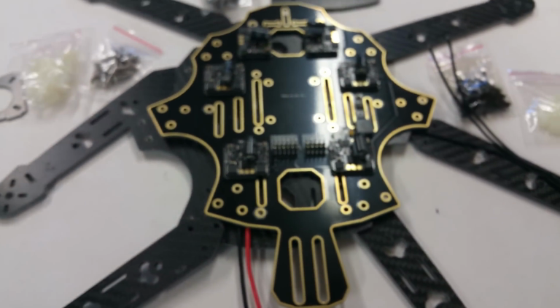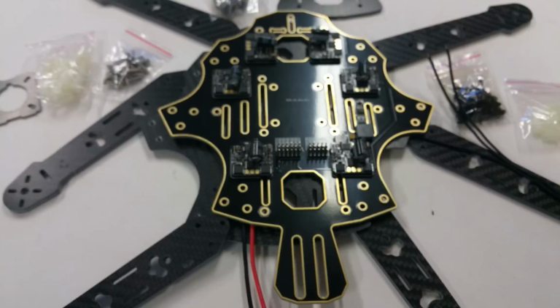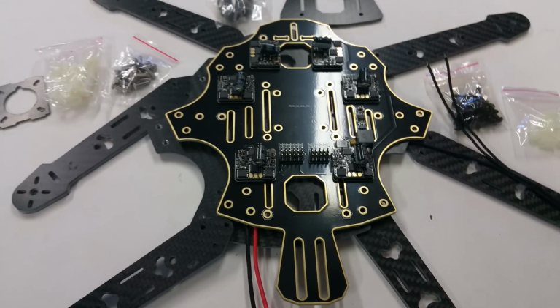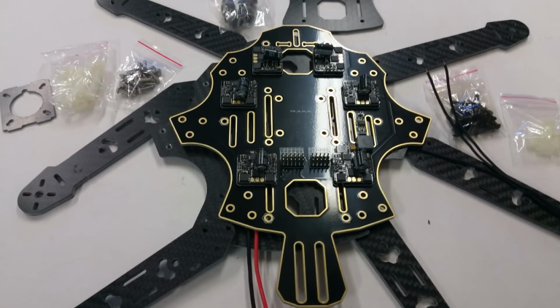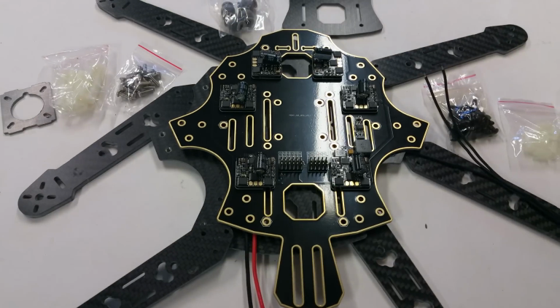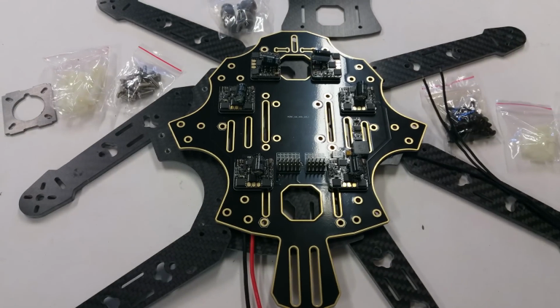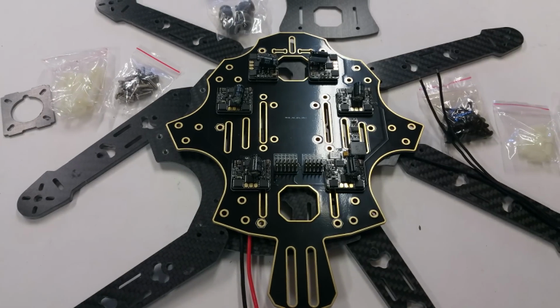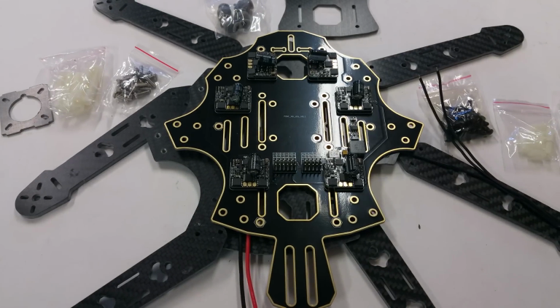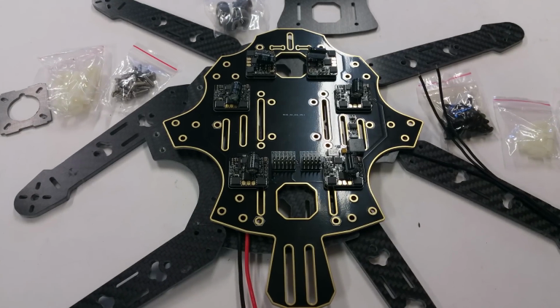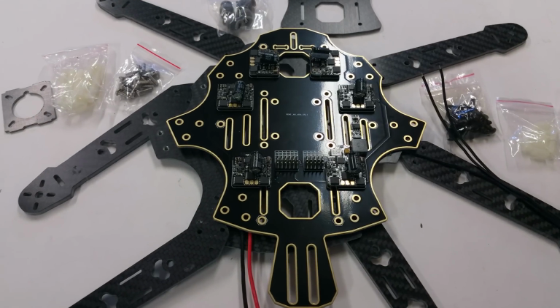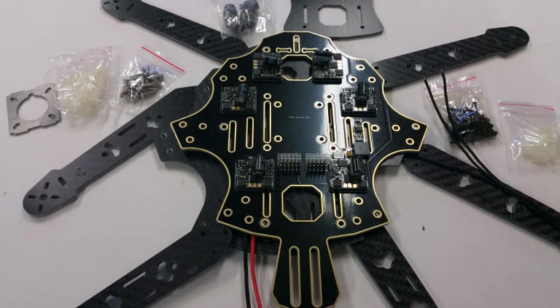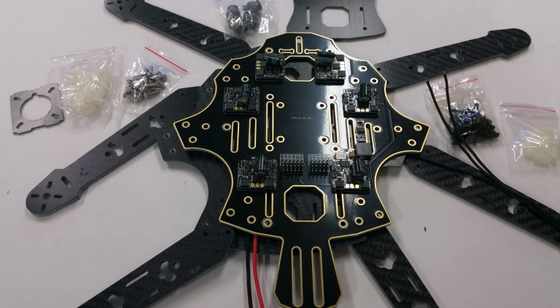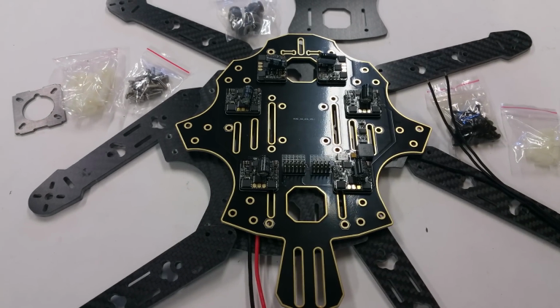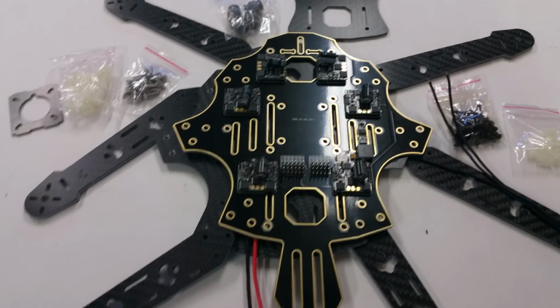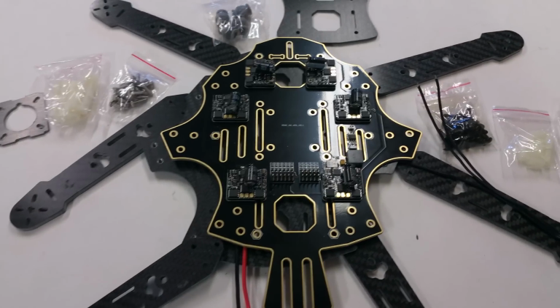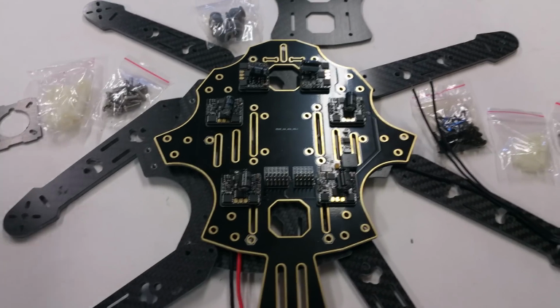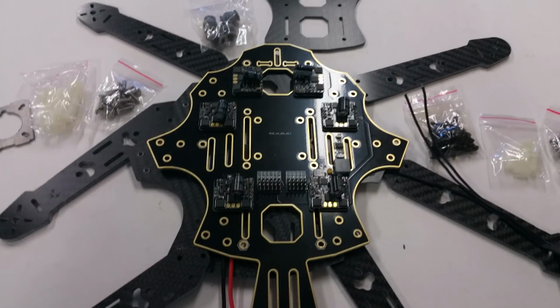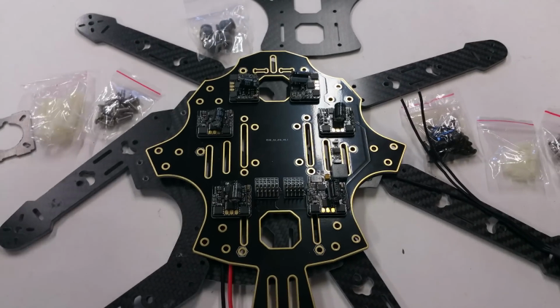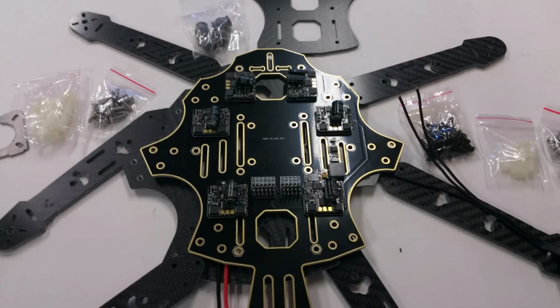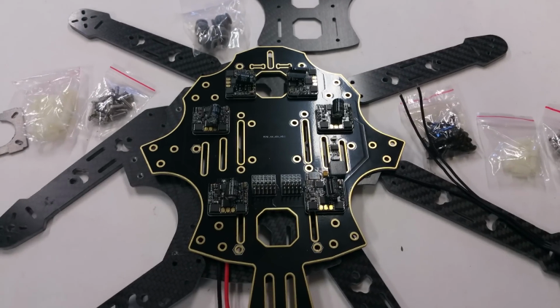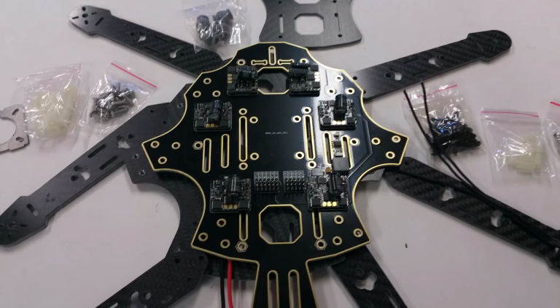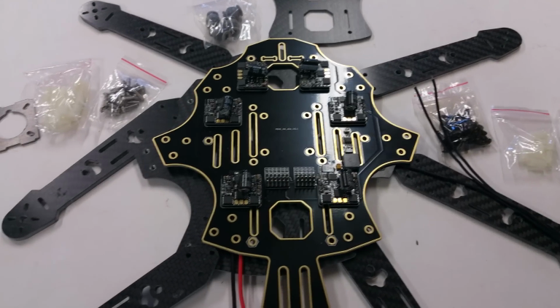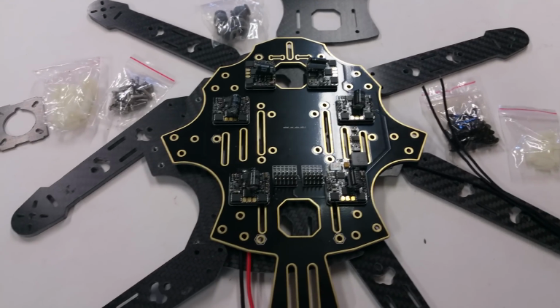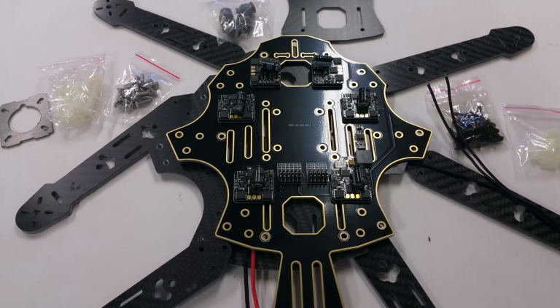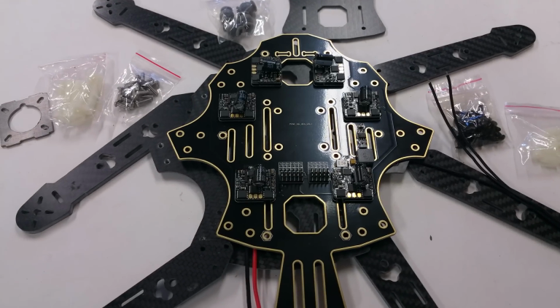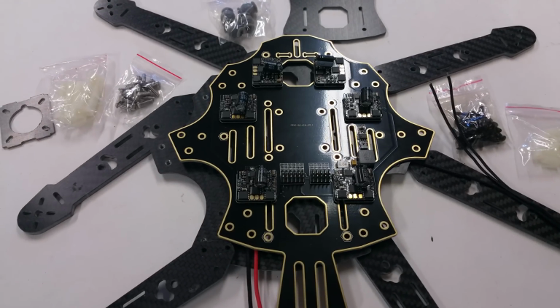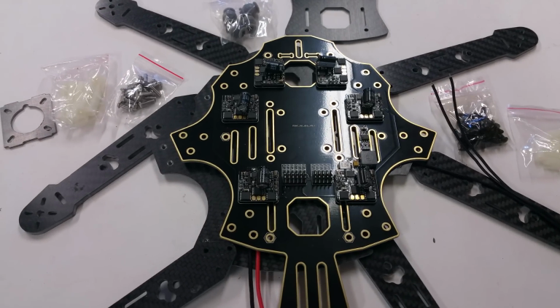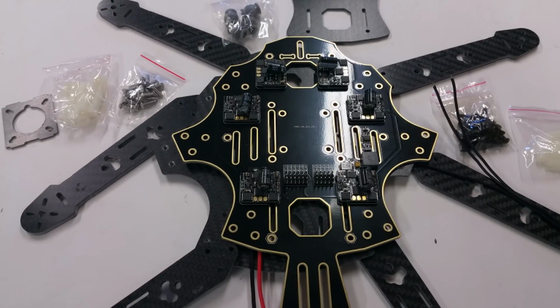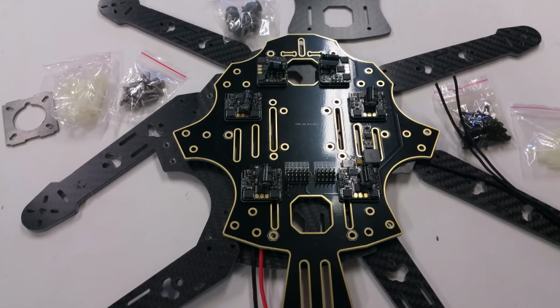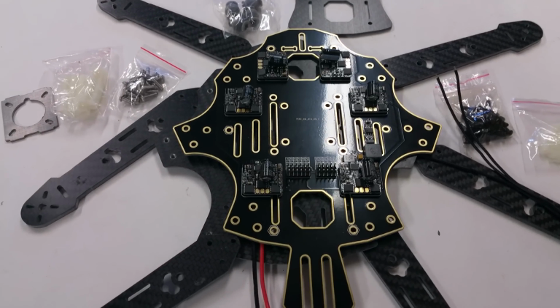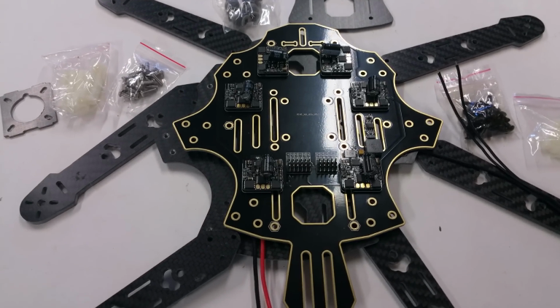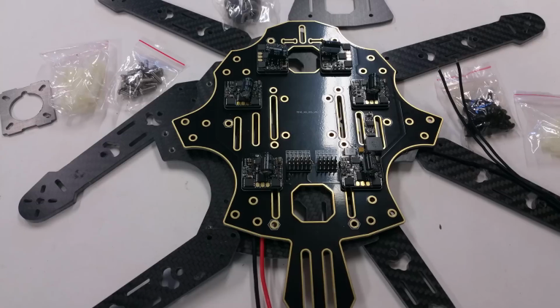For more information about this hexacopter, make sure you guys check out the links below — I'll update them this afternoon.